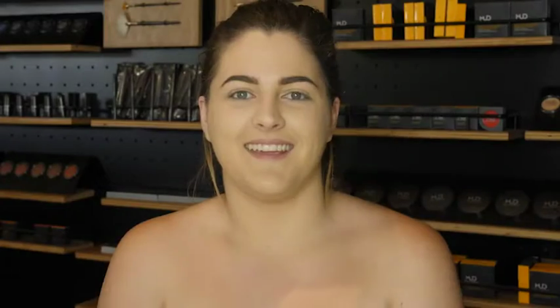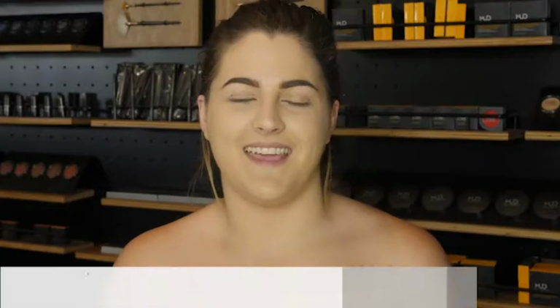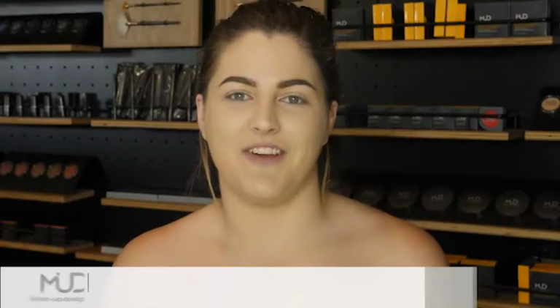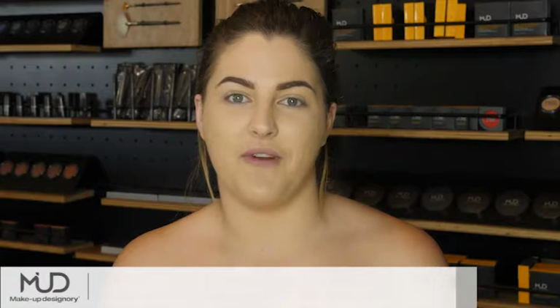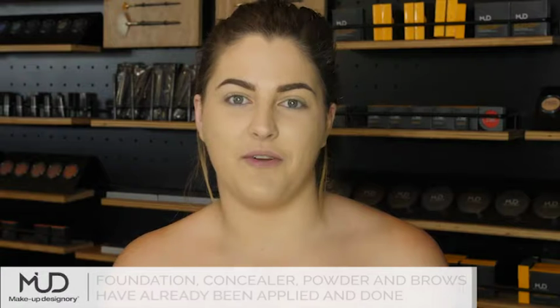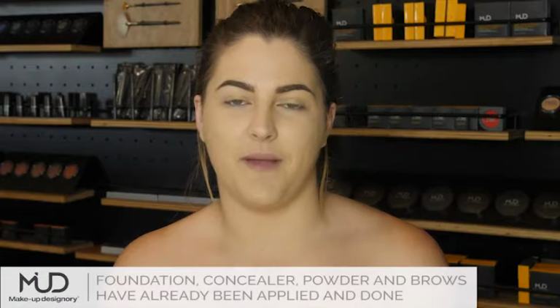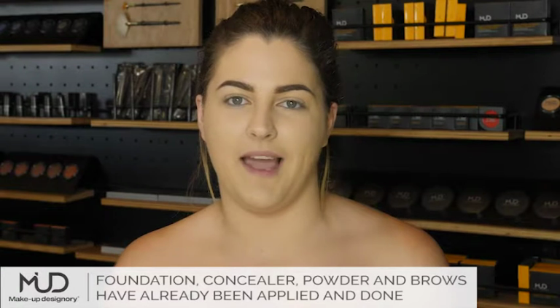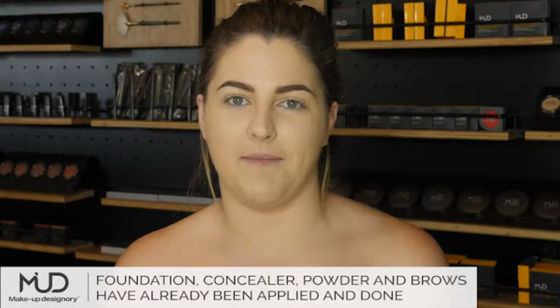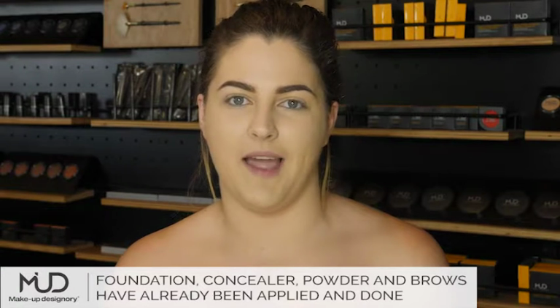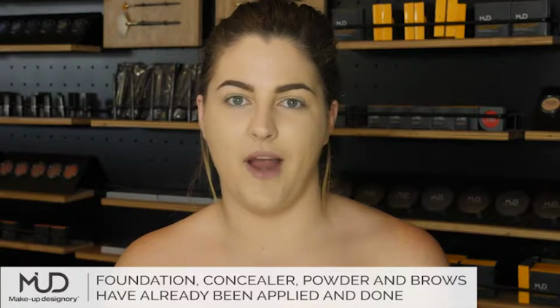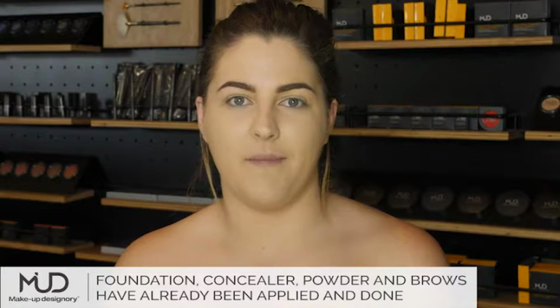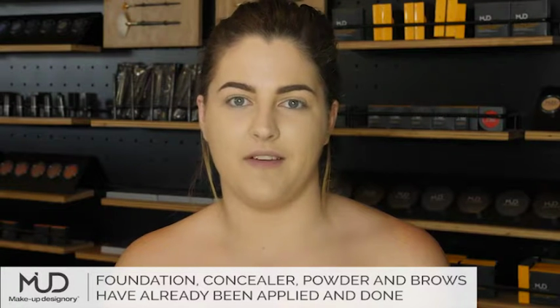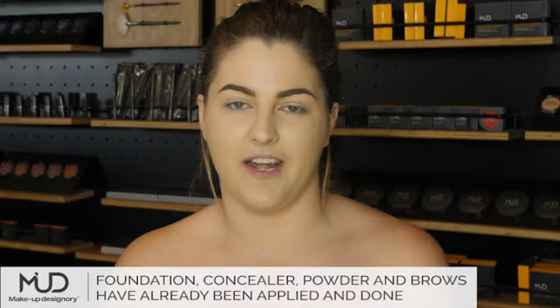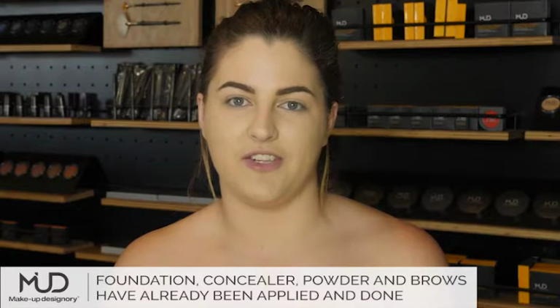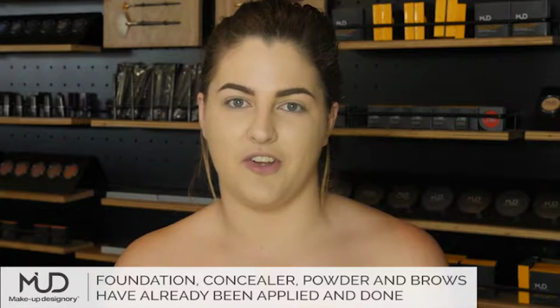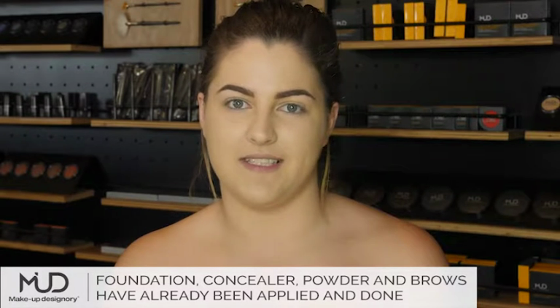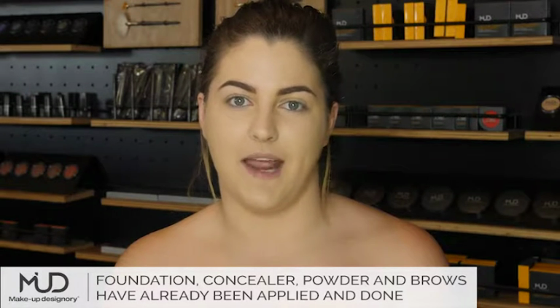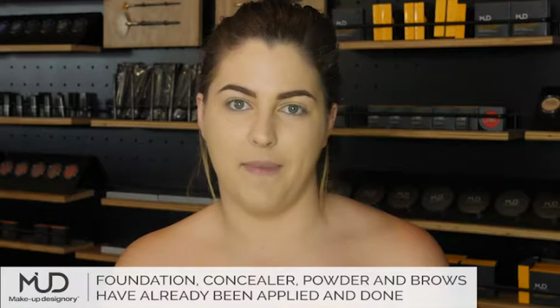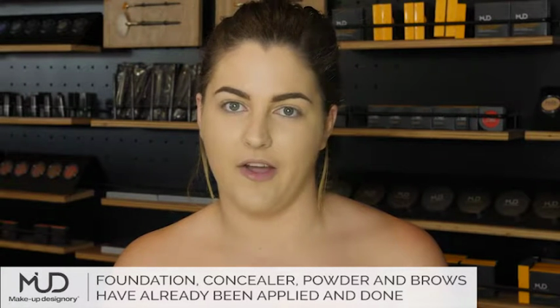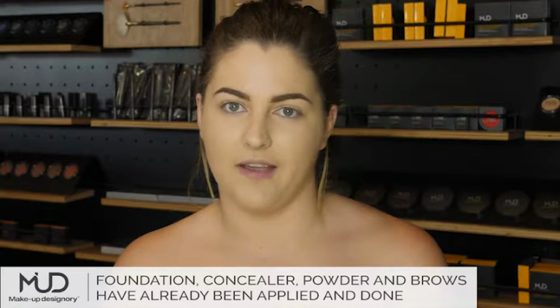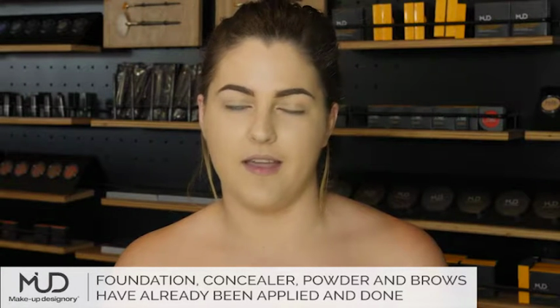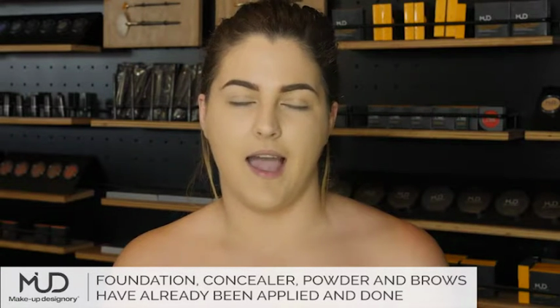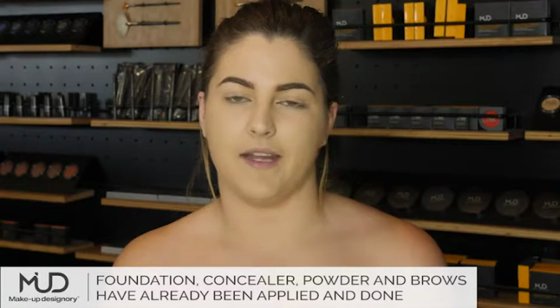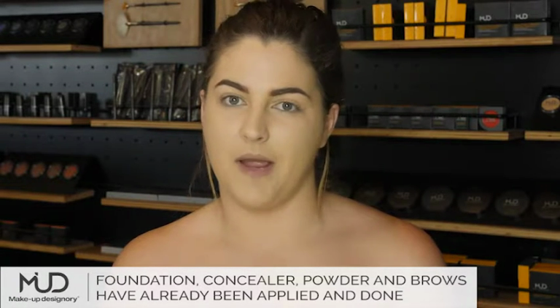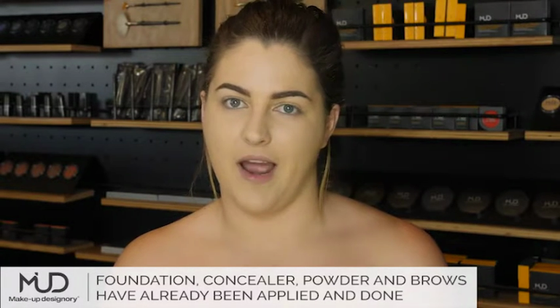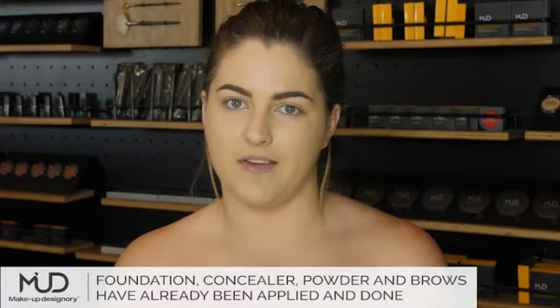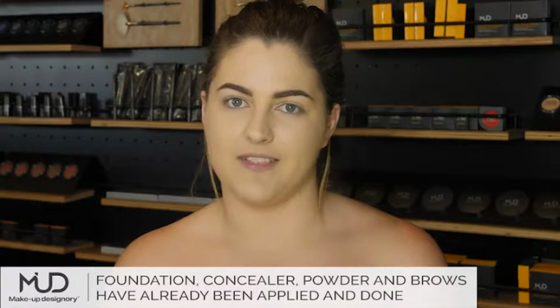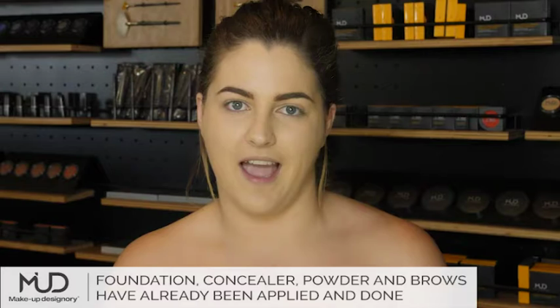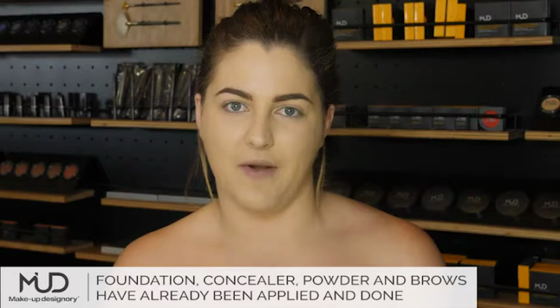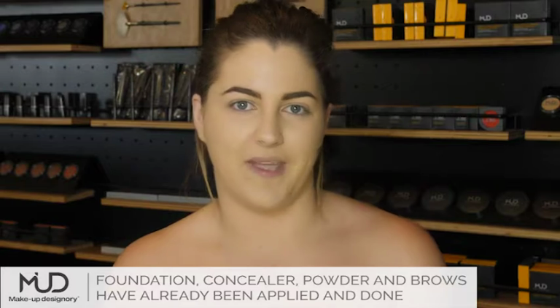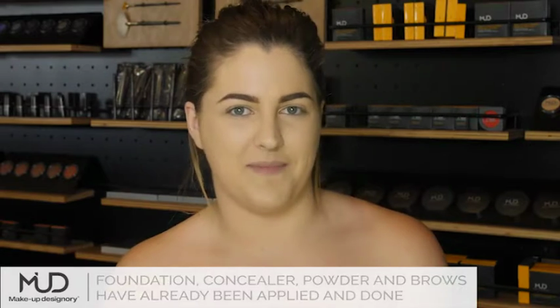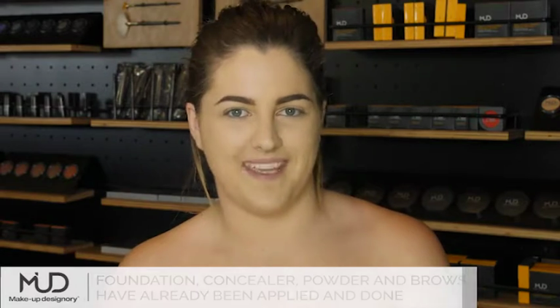I already applied my primer, foundation, concealer and powder. I did my brows, so now we can begin.